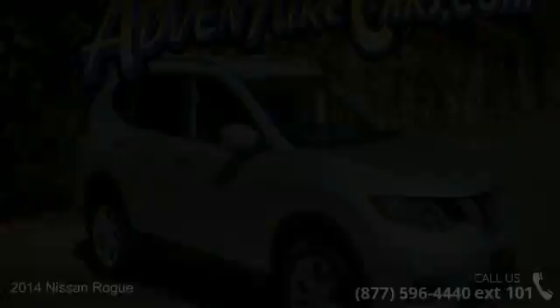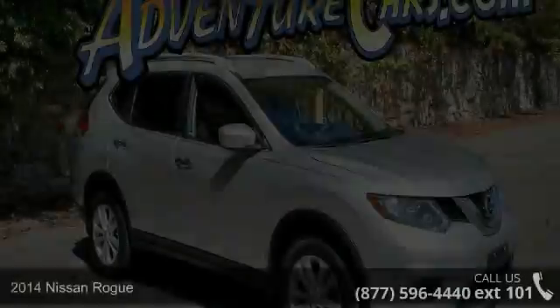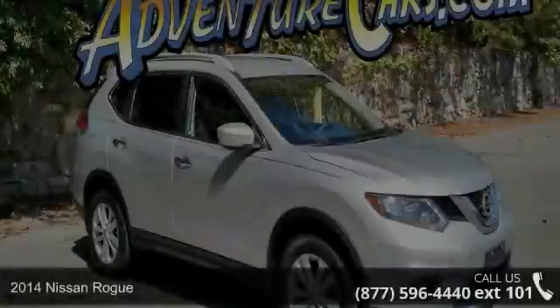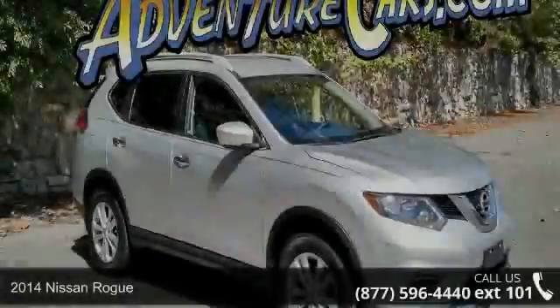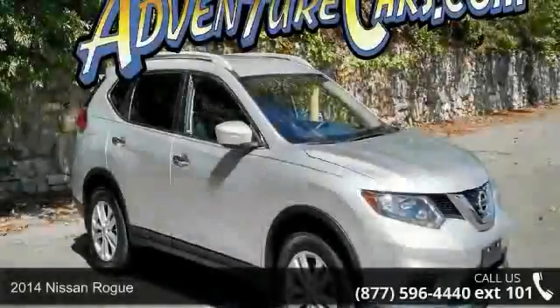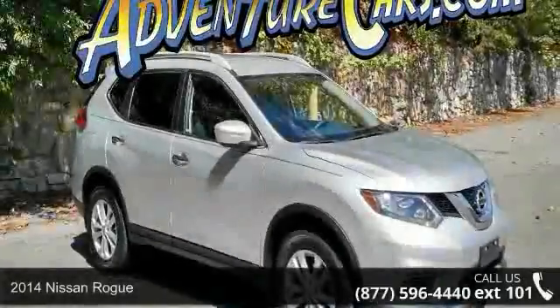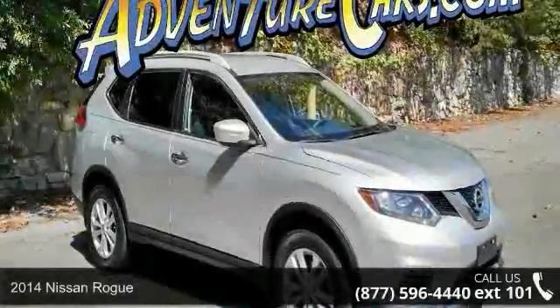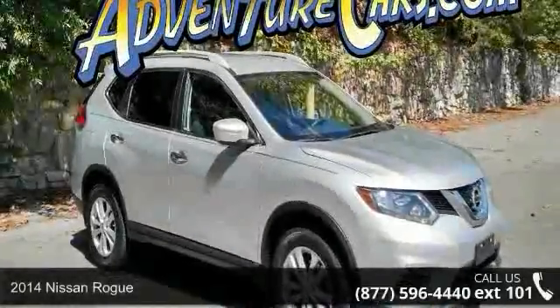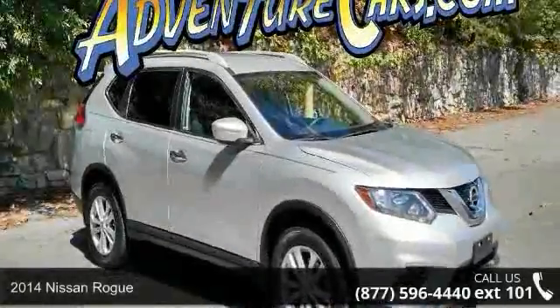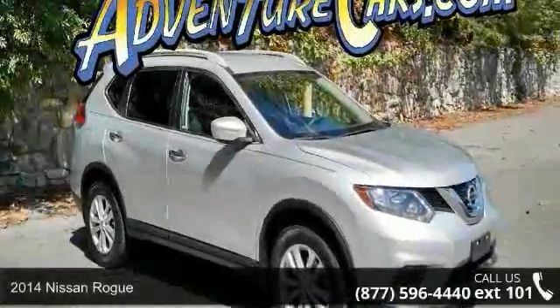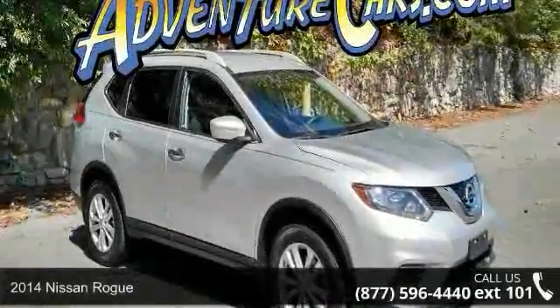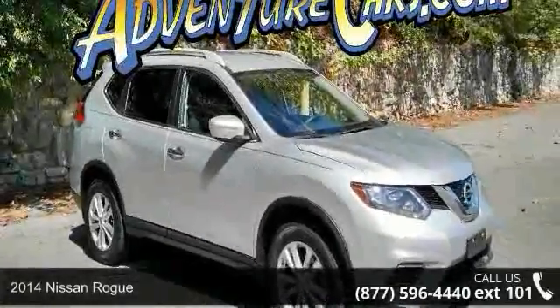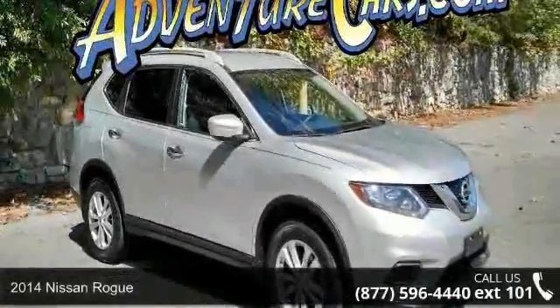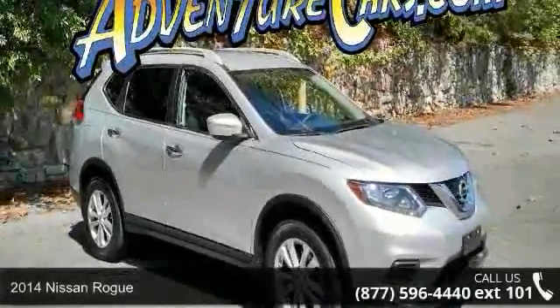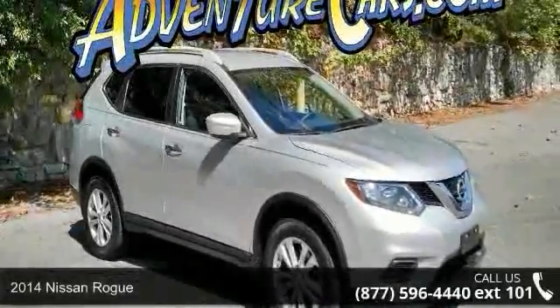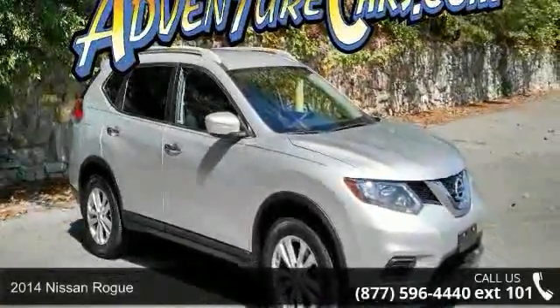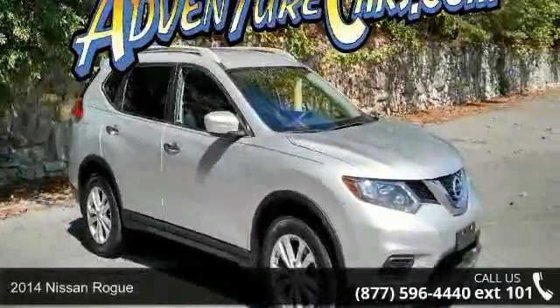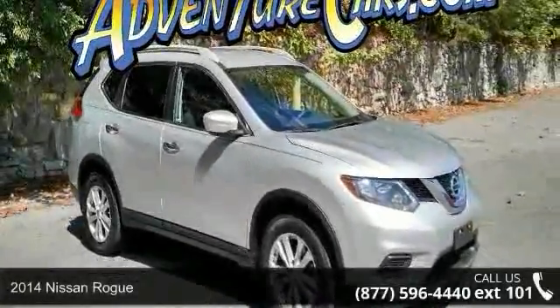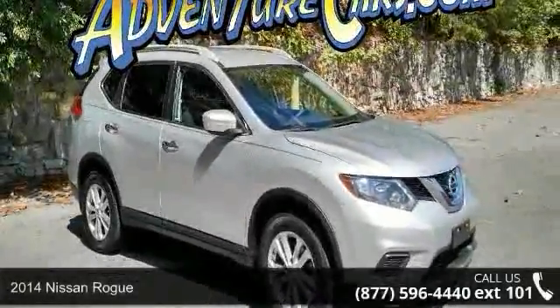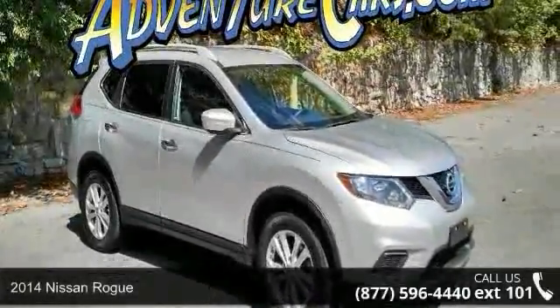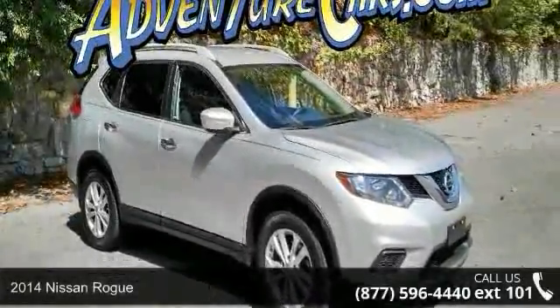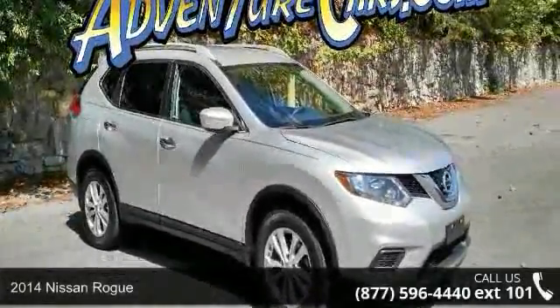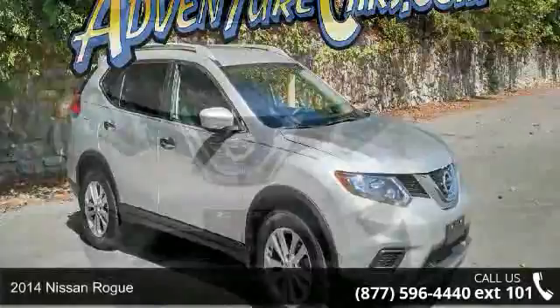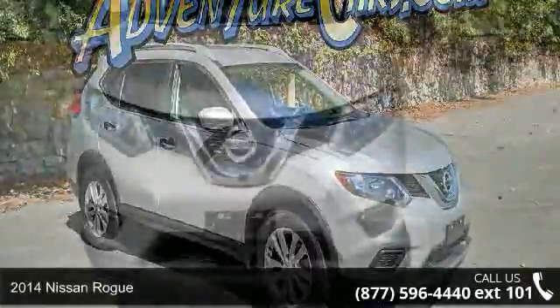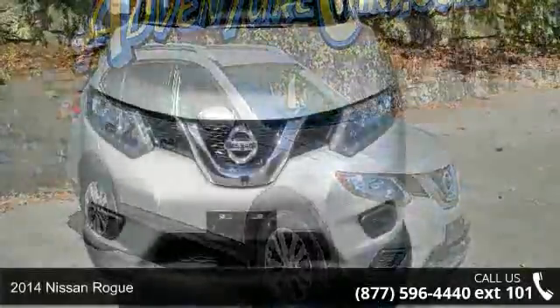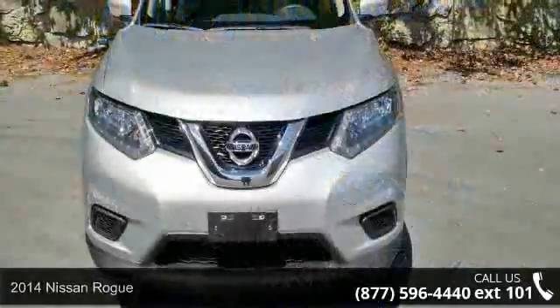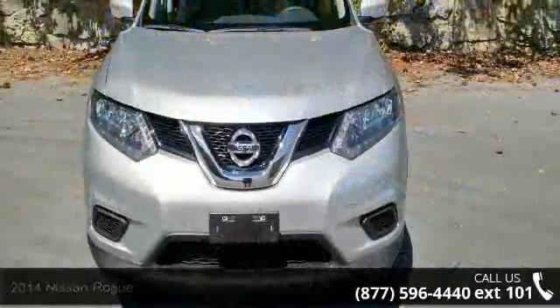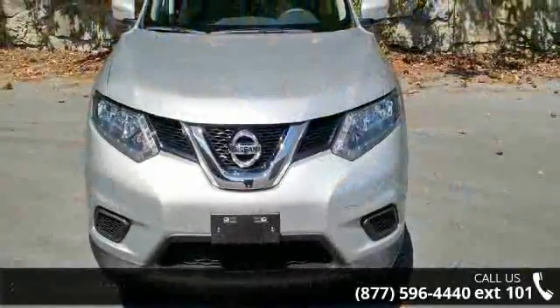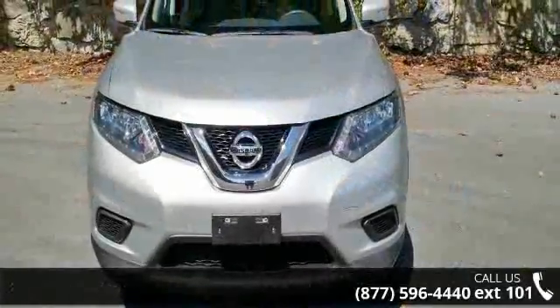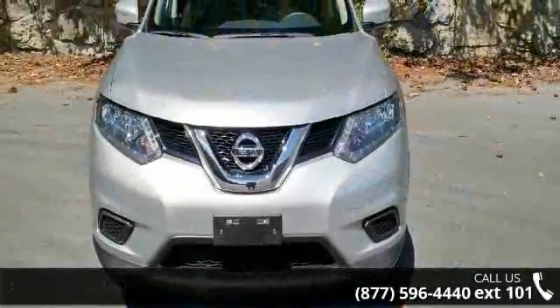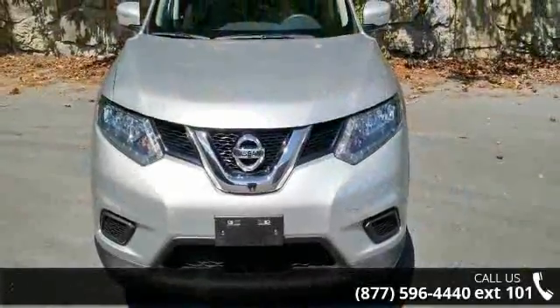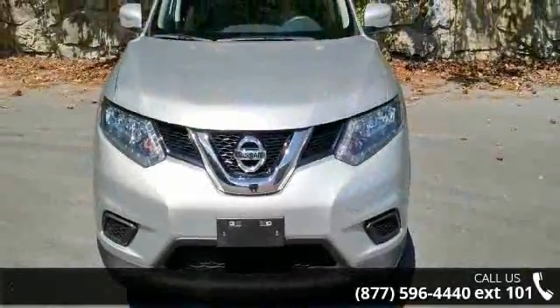Imagine yourself in this 2014 Nissan Rogue. If you are looking for a first-rate auto, this one could be yours today.